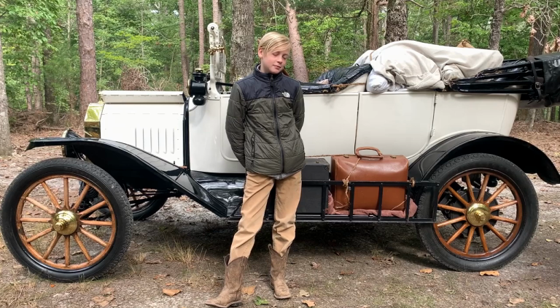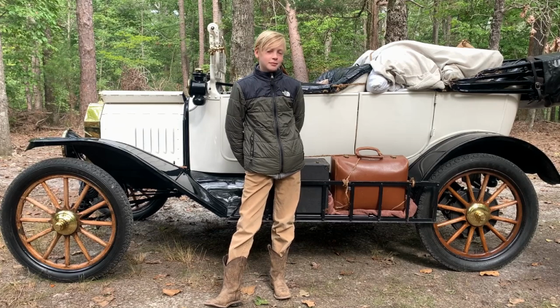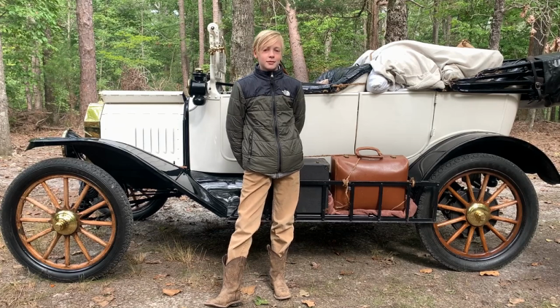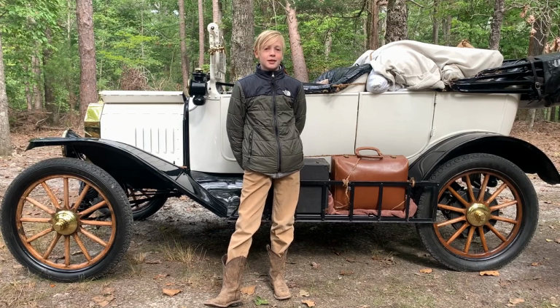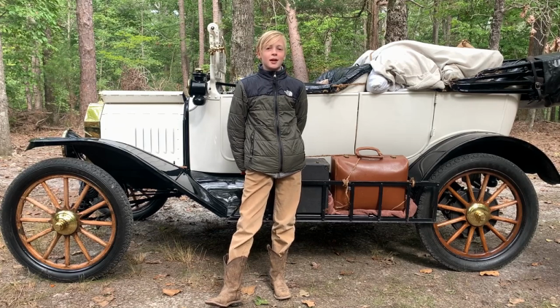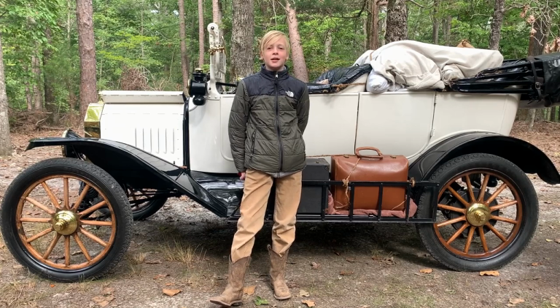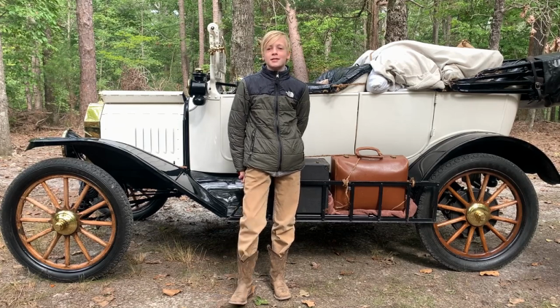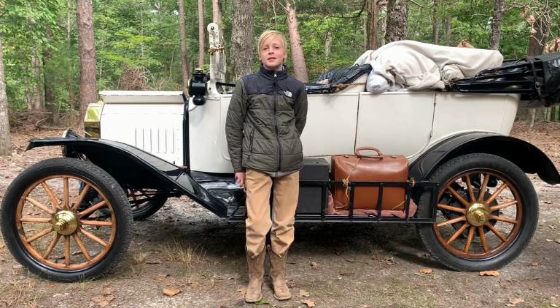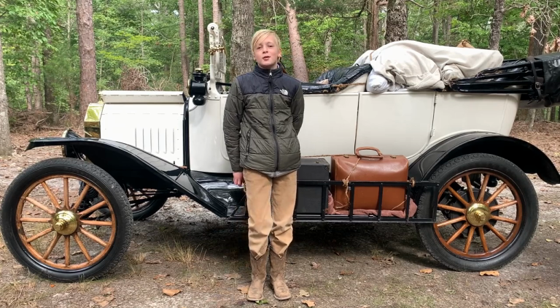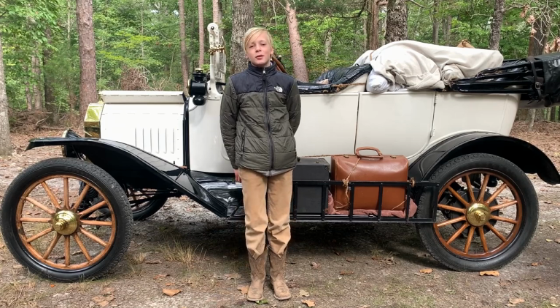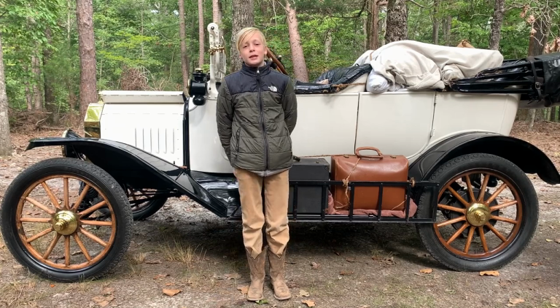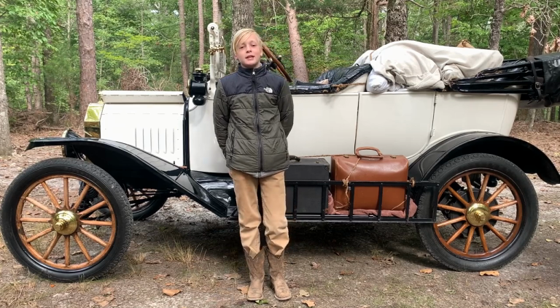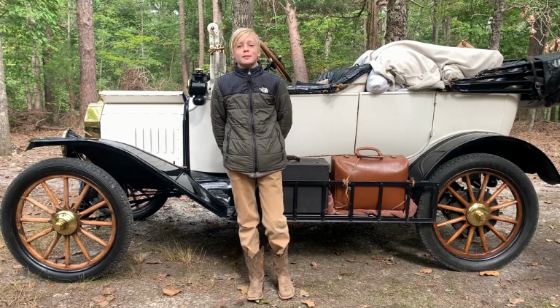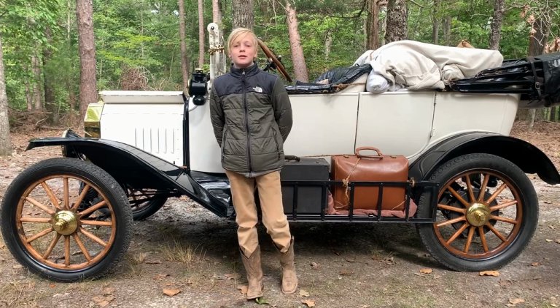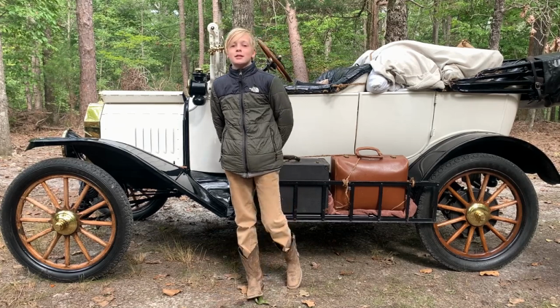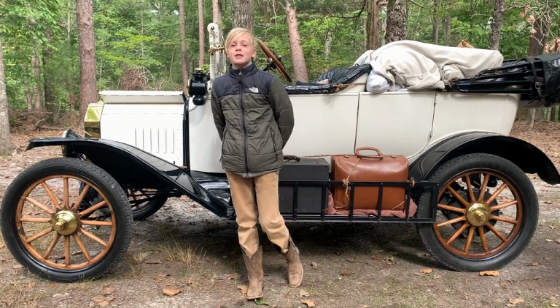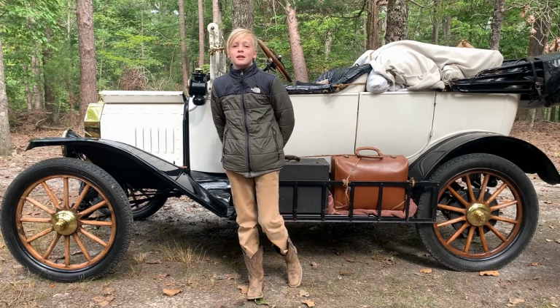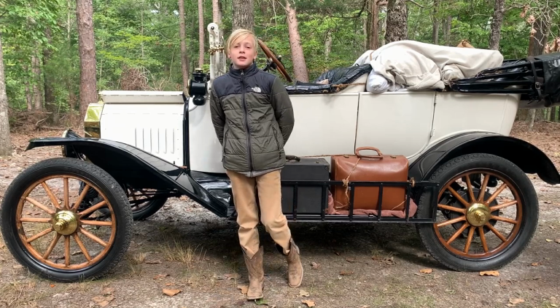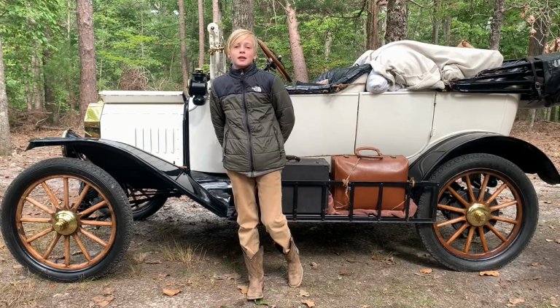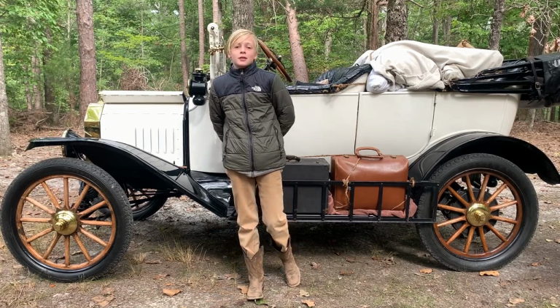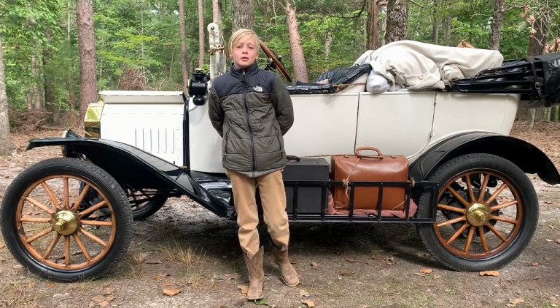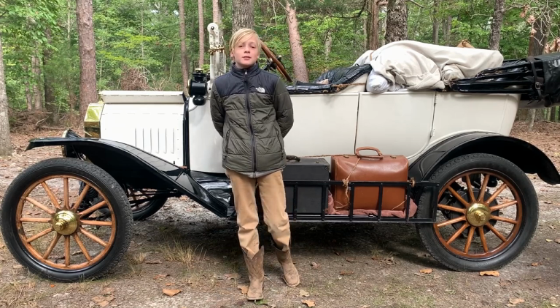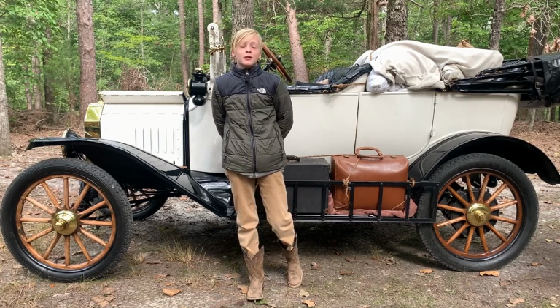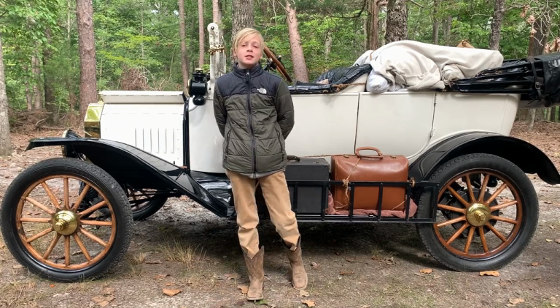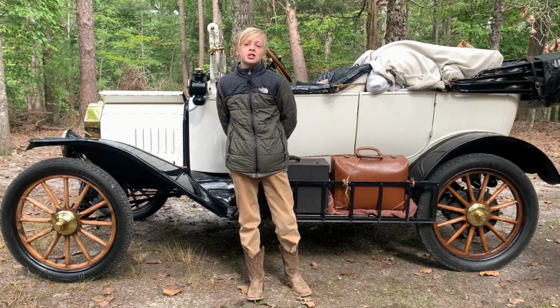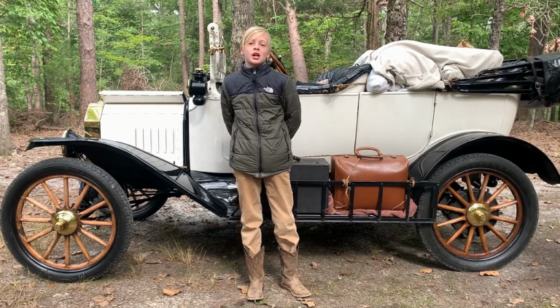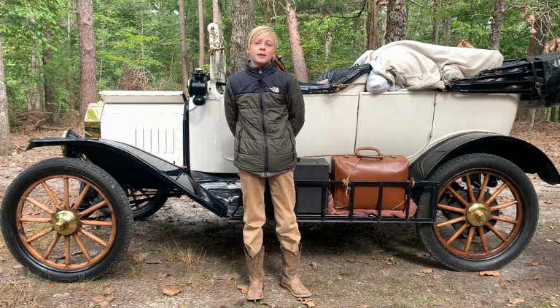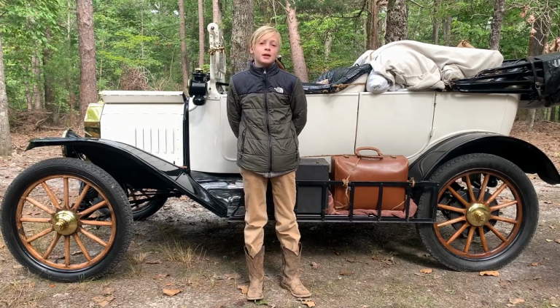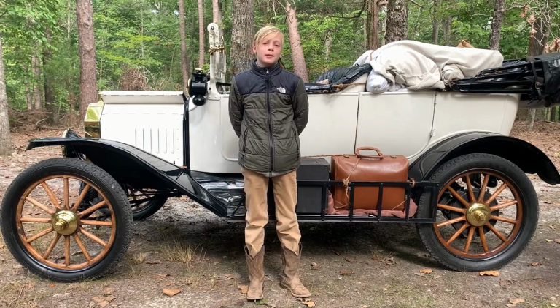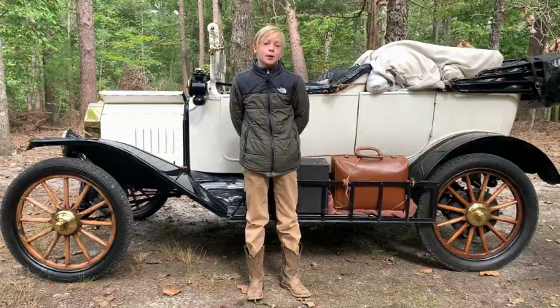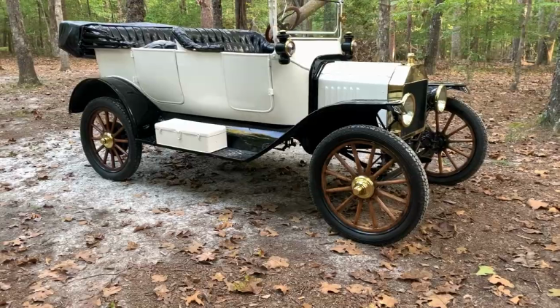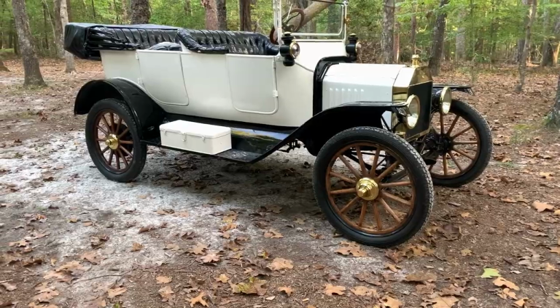Hey guys, we're at Kings Mountain doing some vintage camping in the Model T.